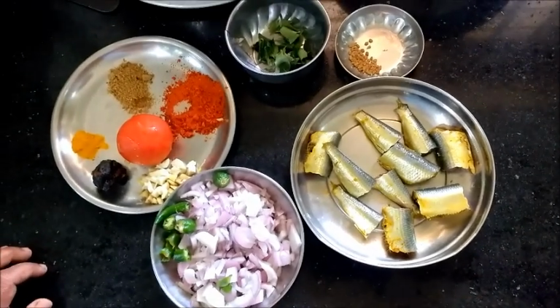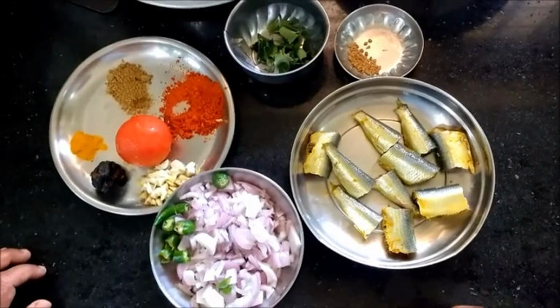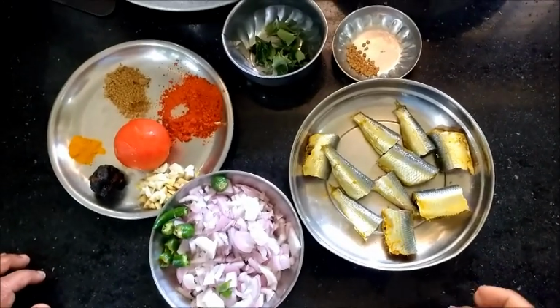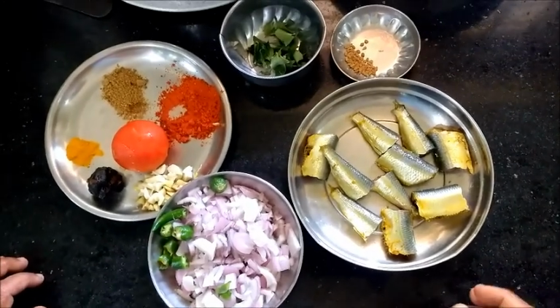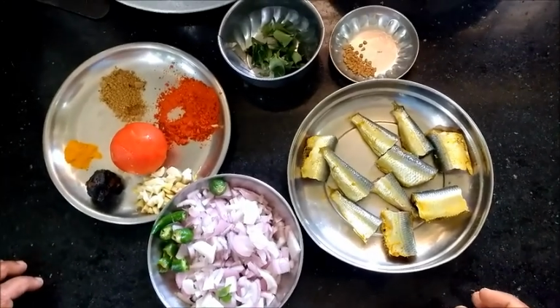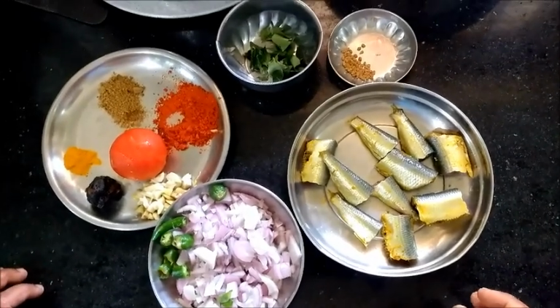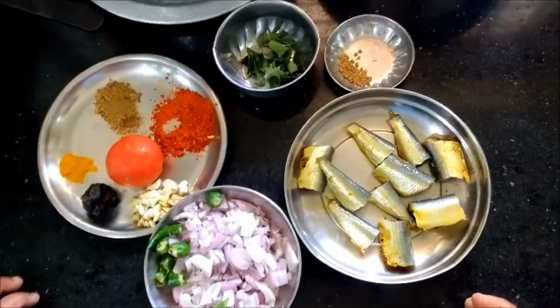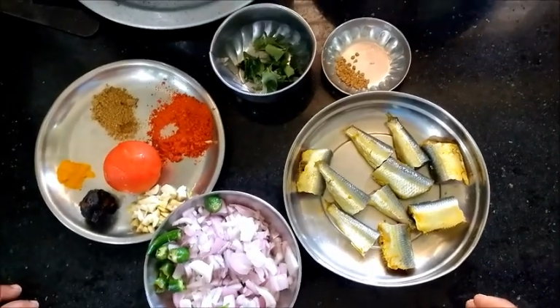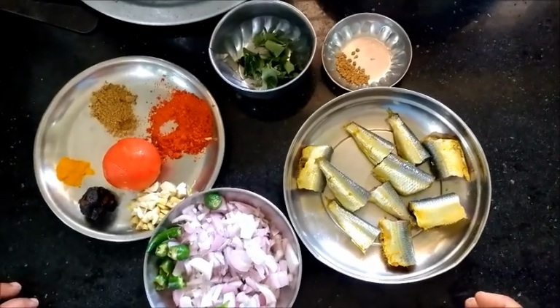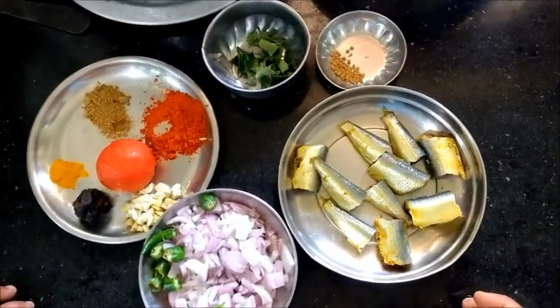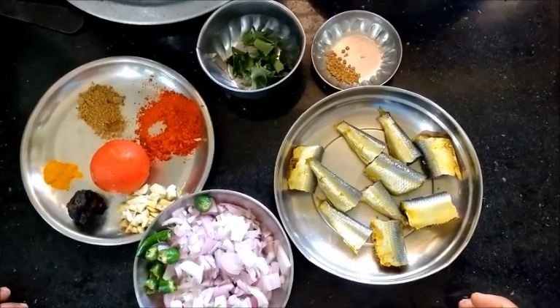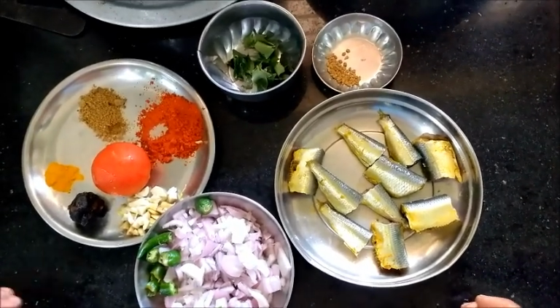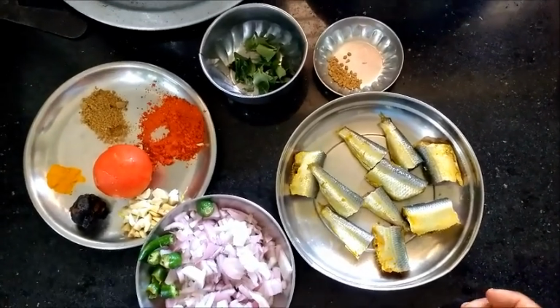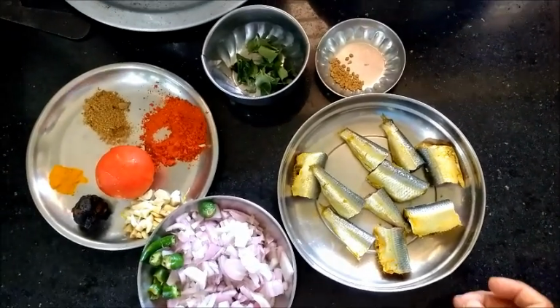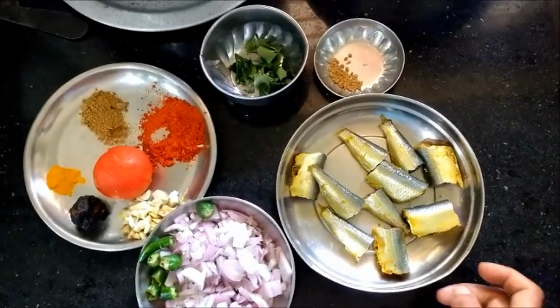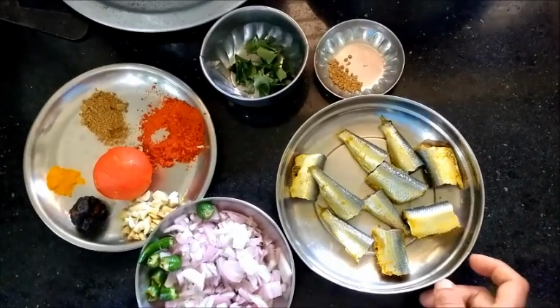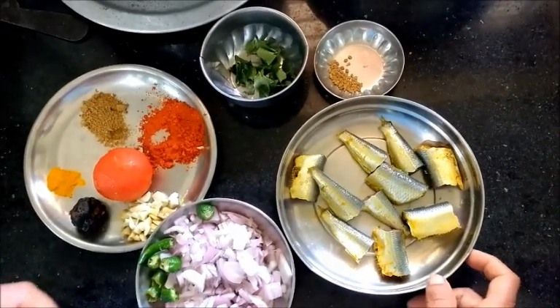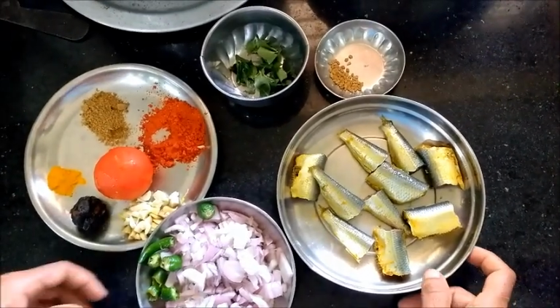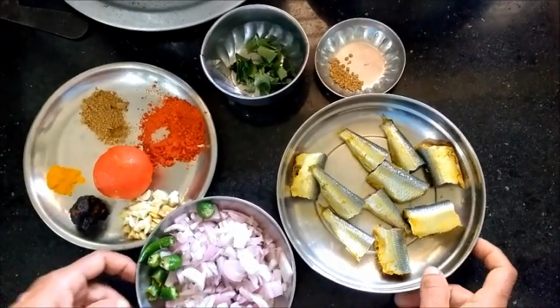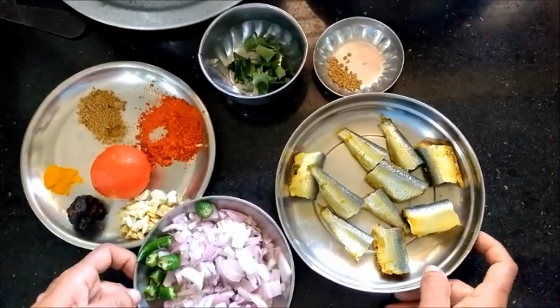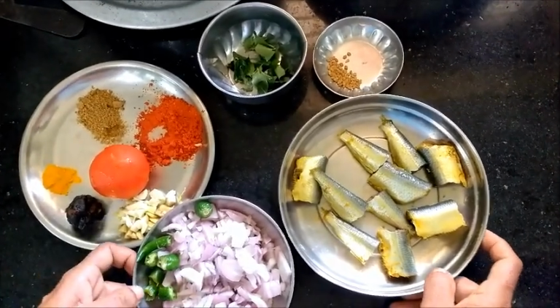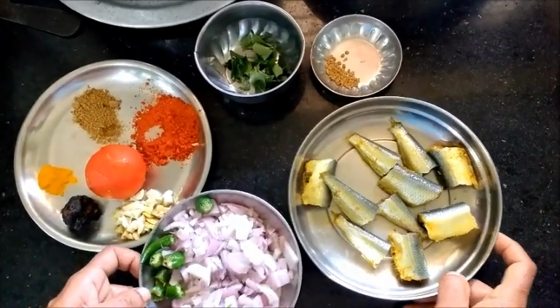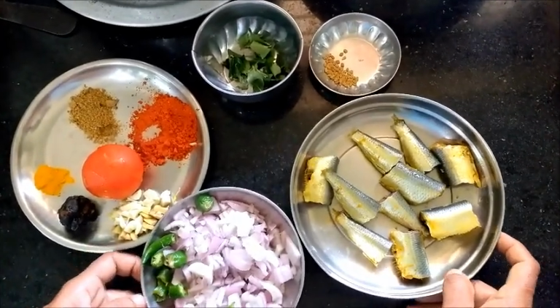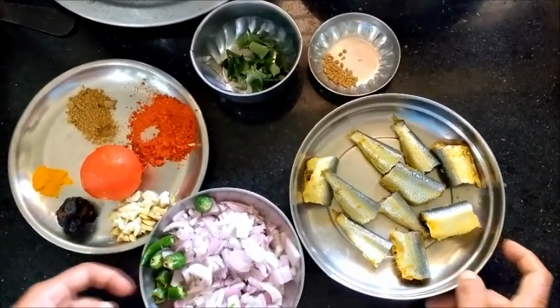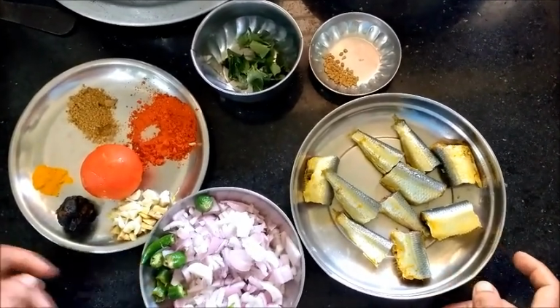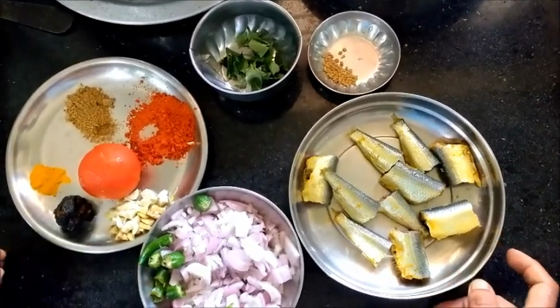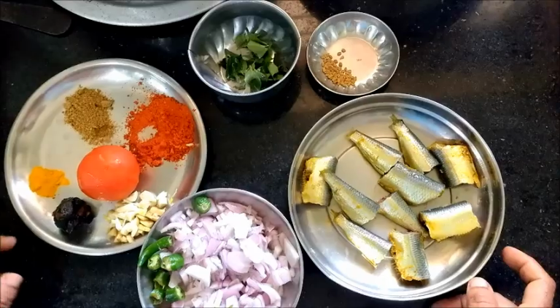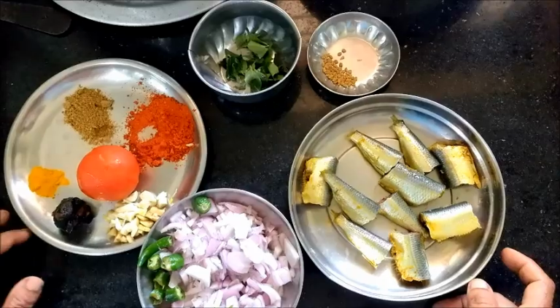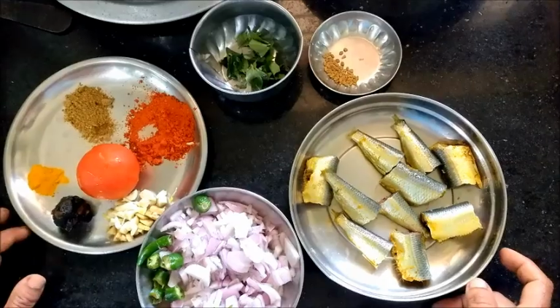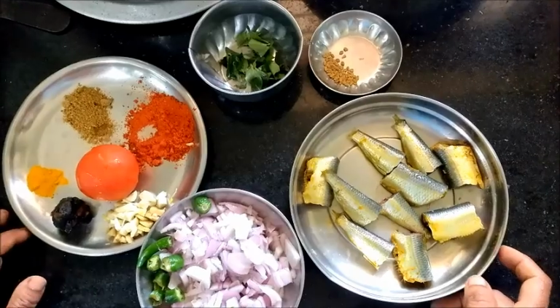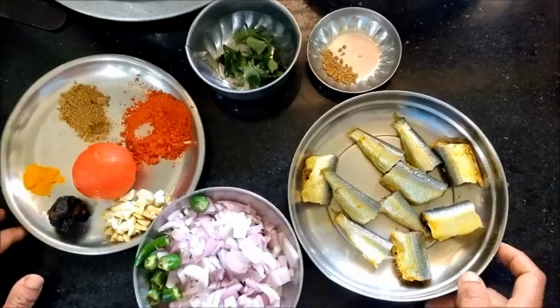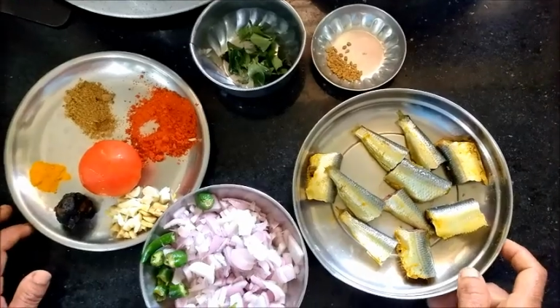Hello, viewers! This is my favorite dish. These are my ingredients.